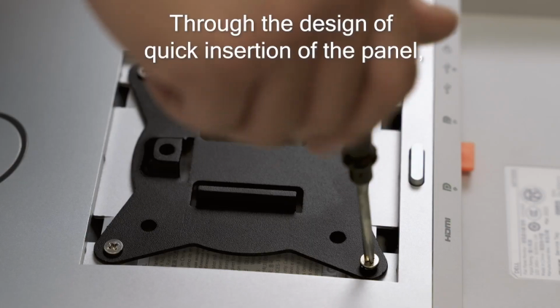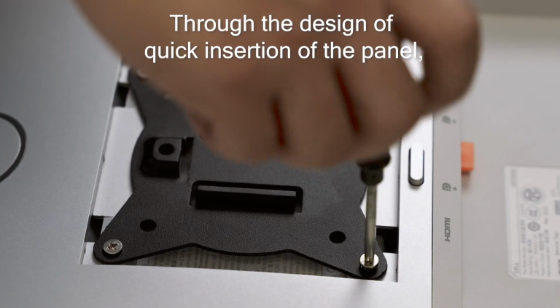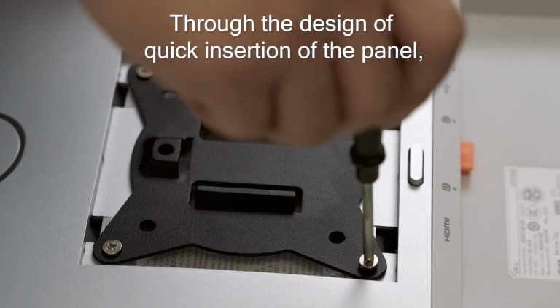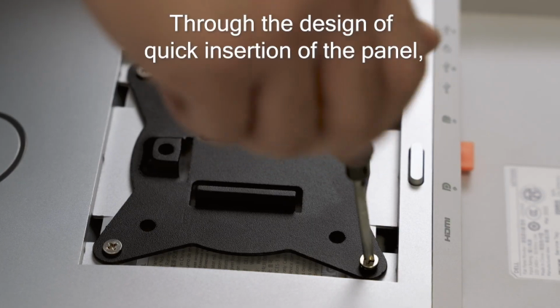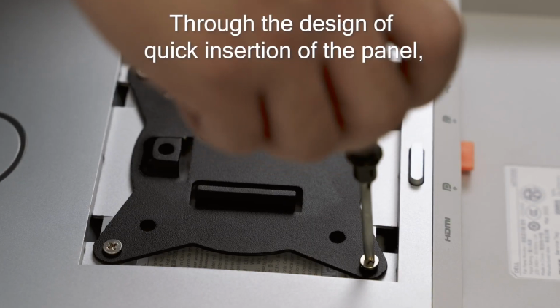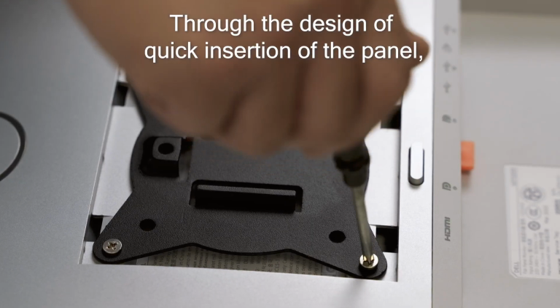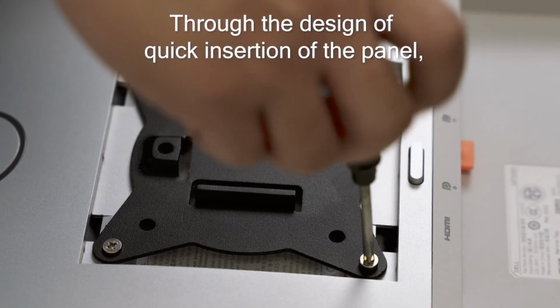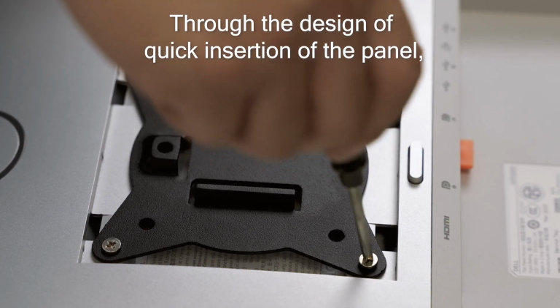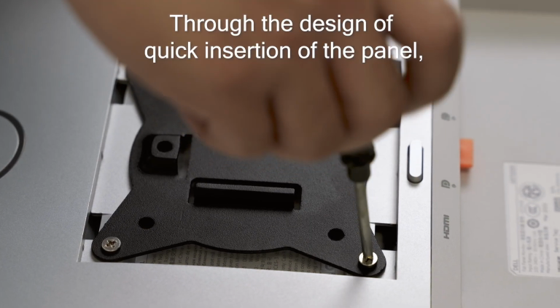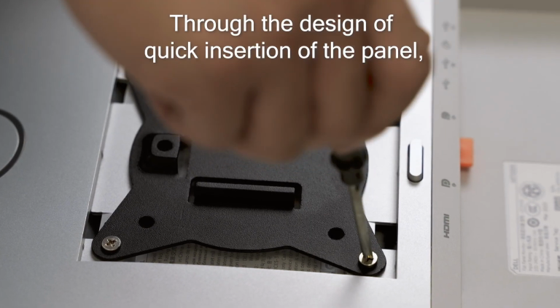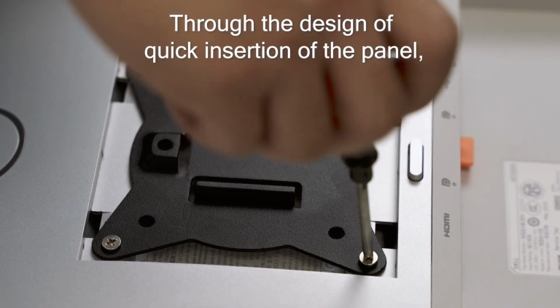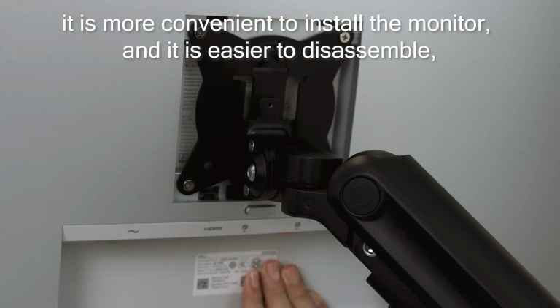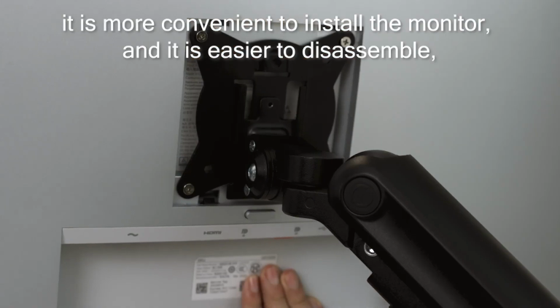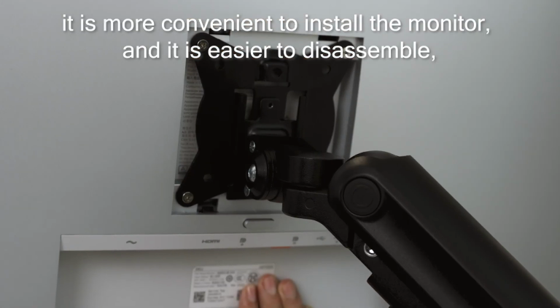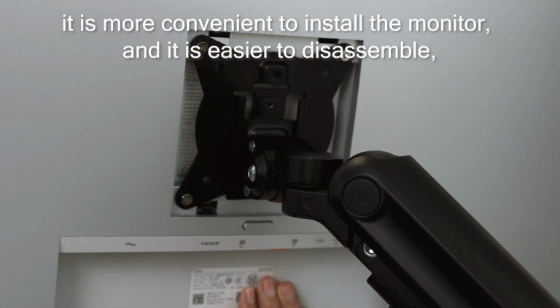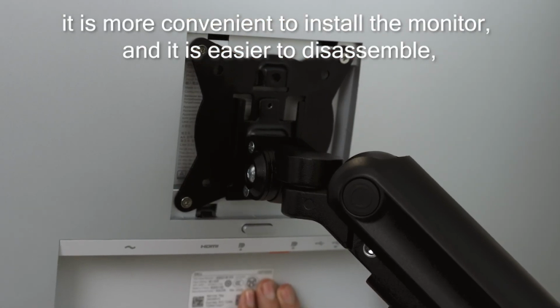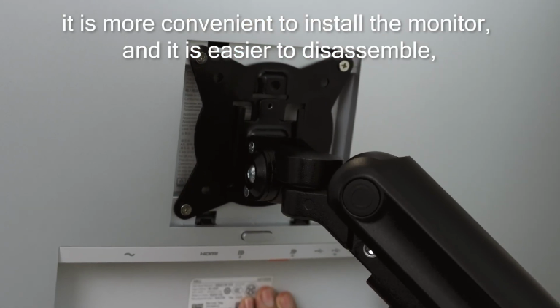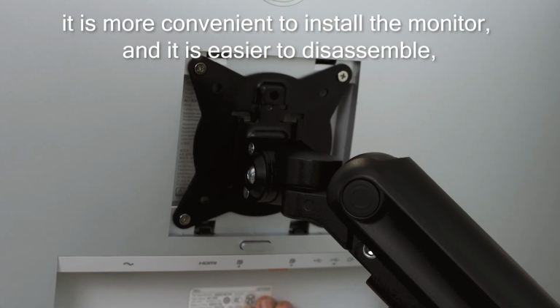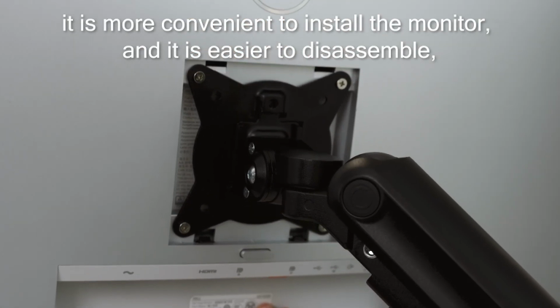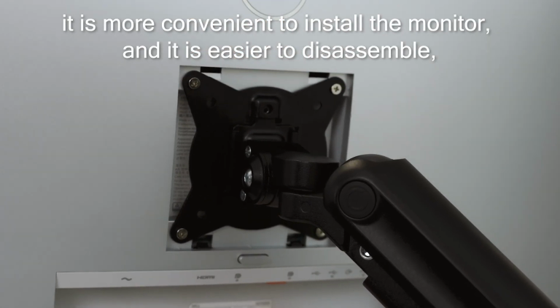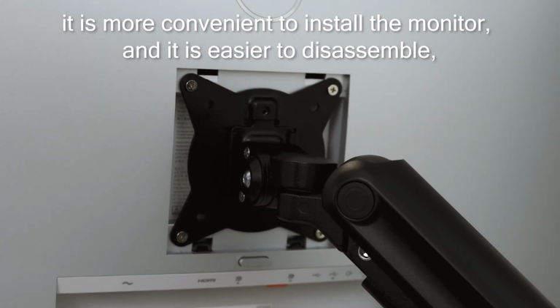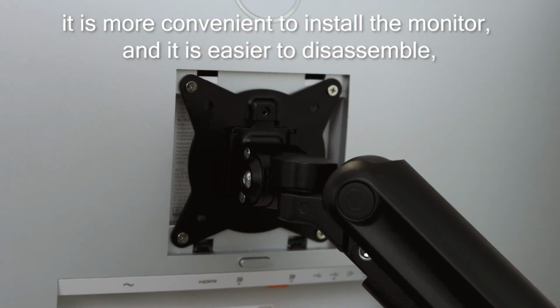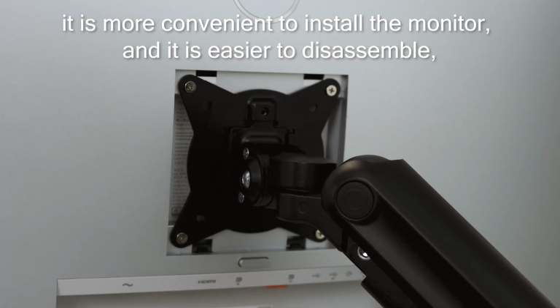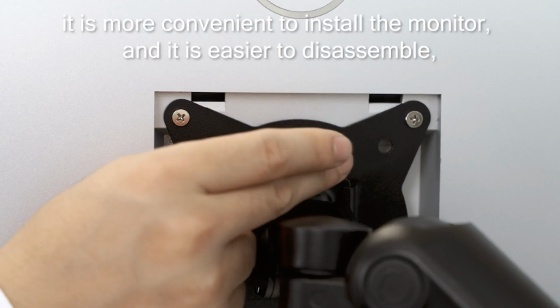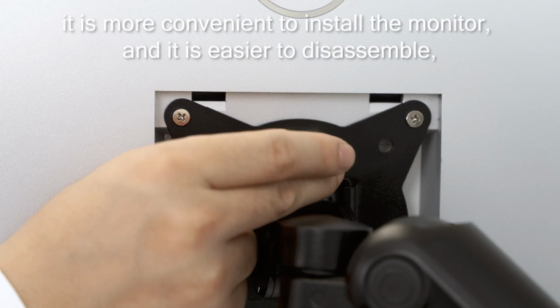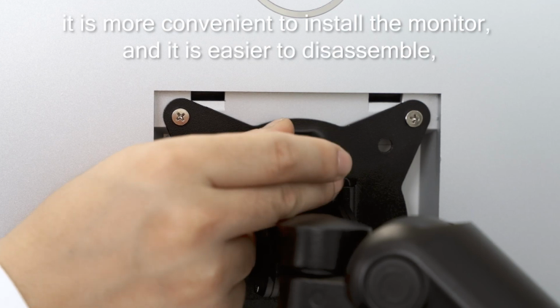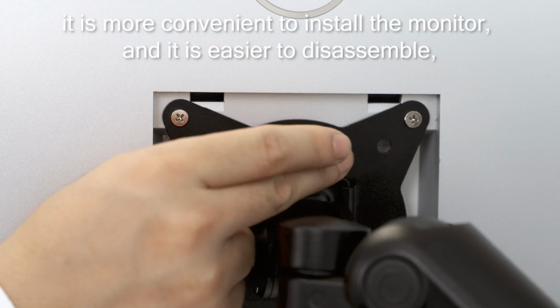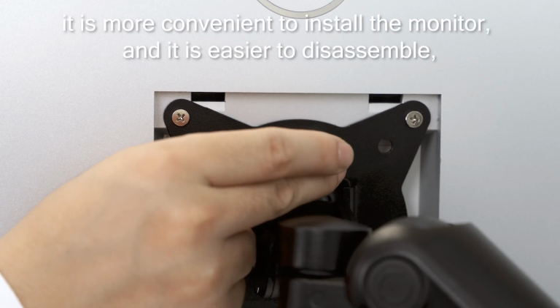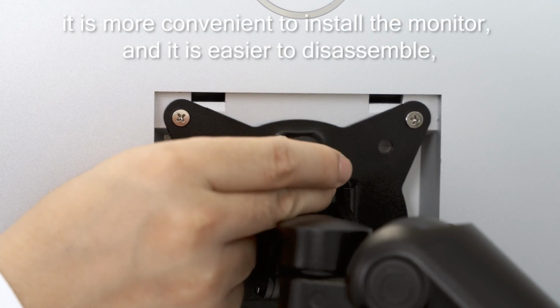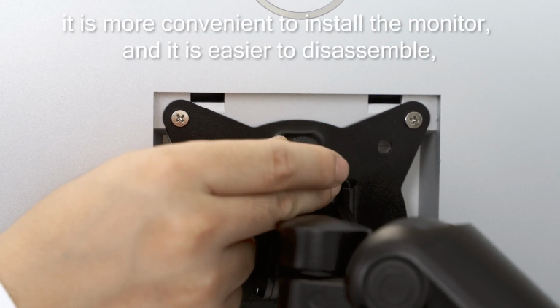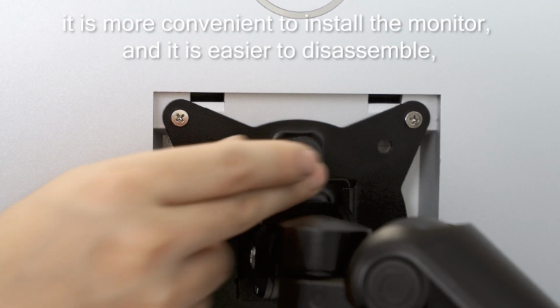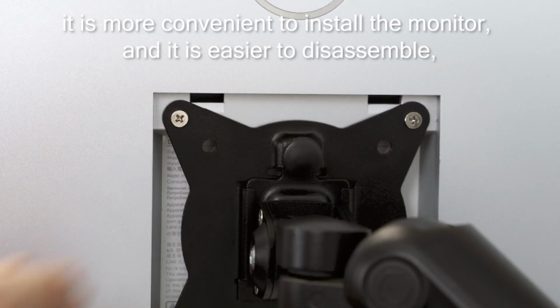Through the design of quick insertion of the panel, it is more convenient to install the monitor, and it is easier to disassemble.